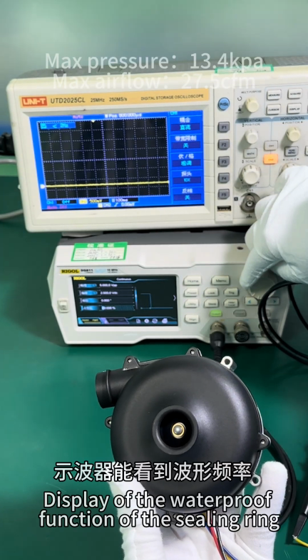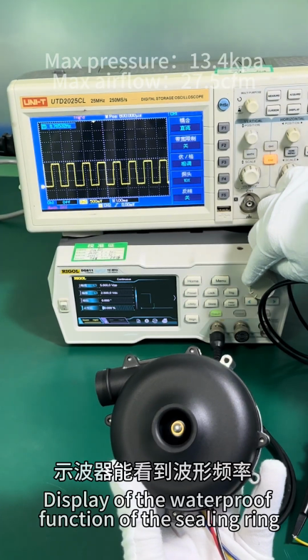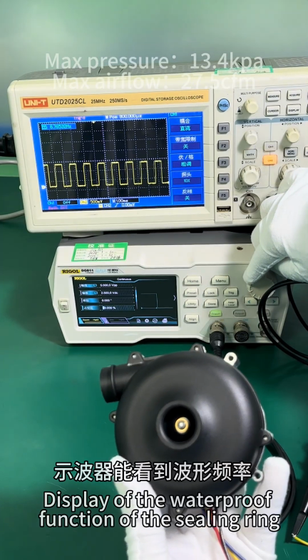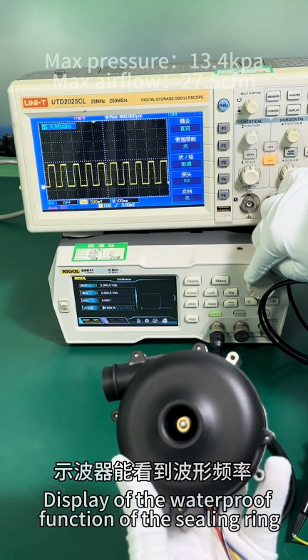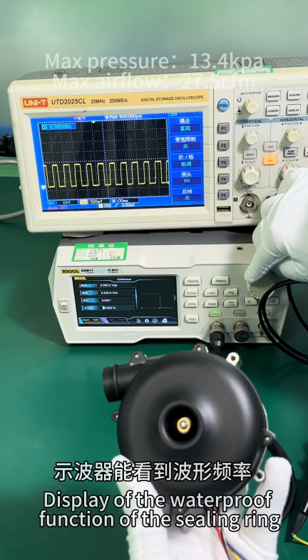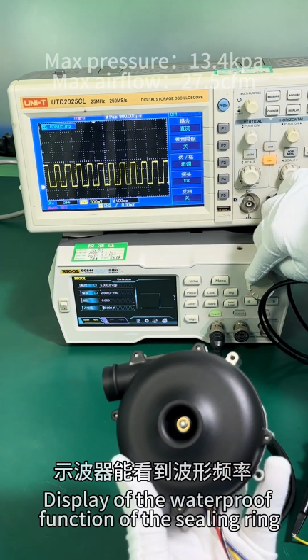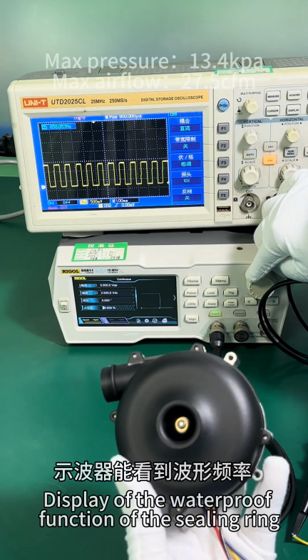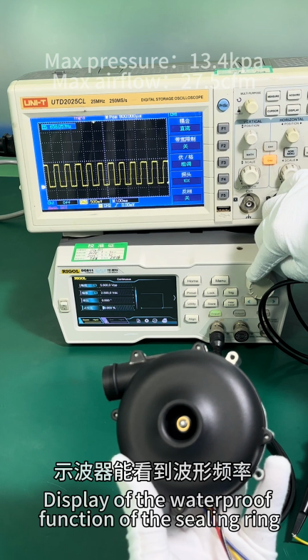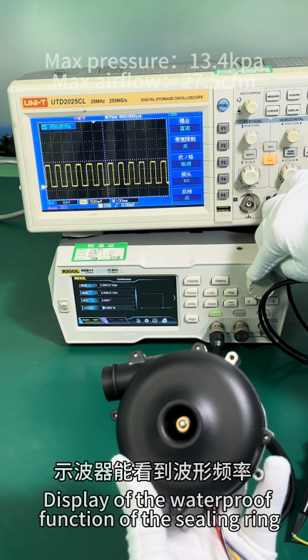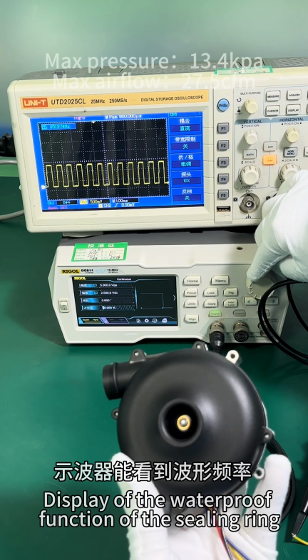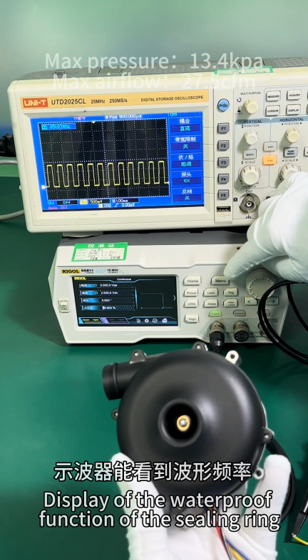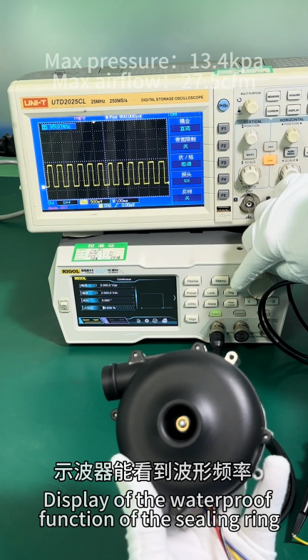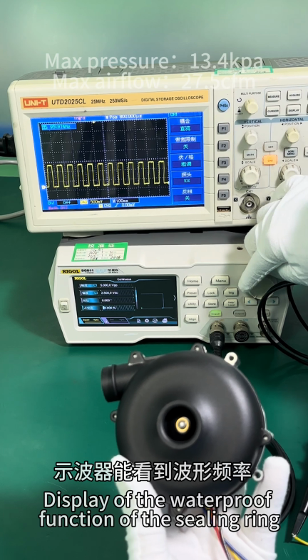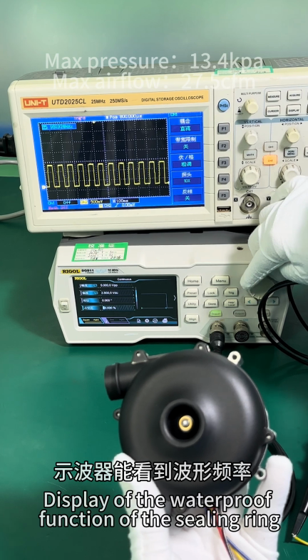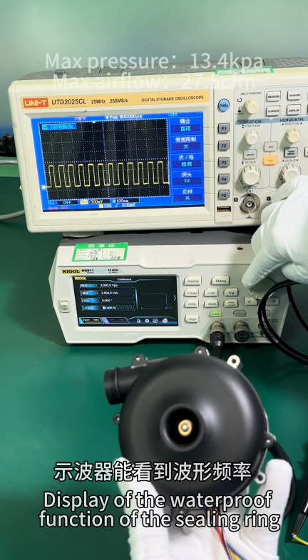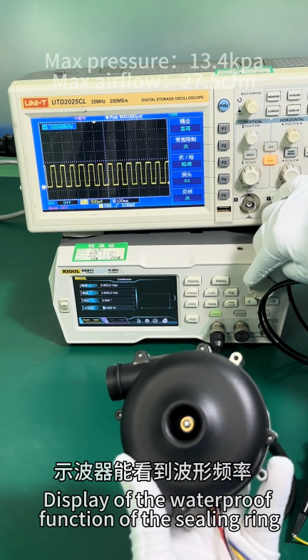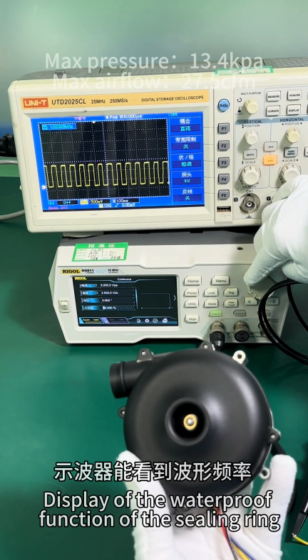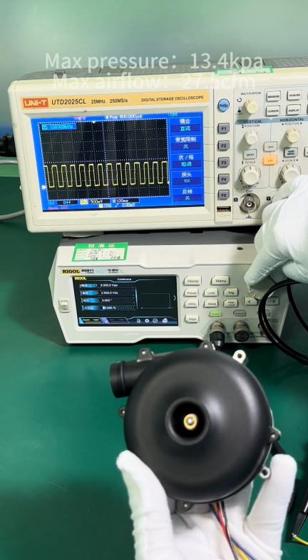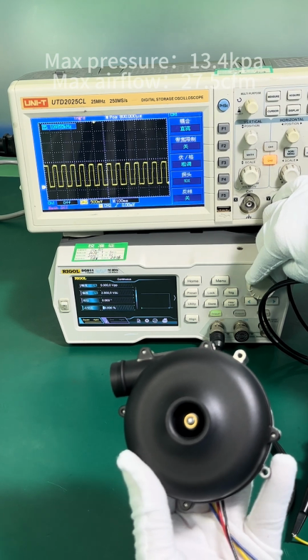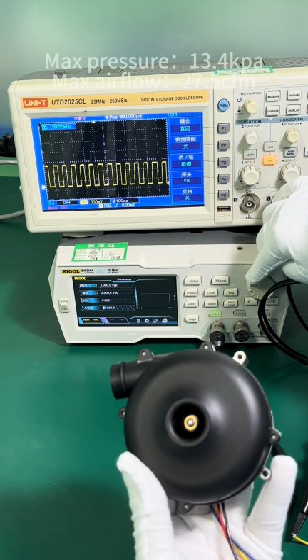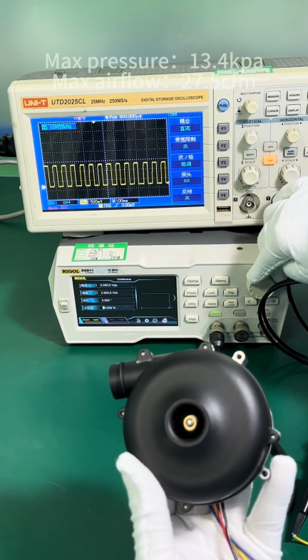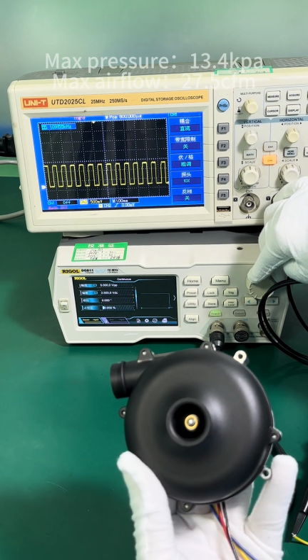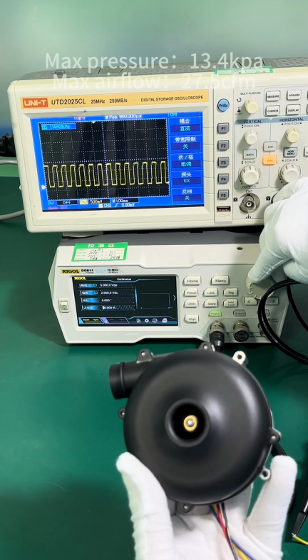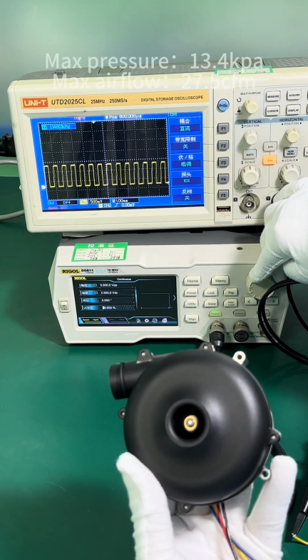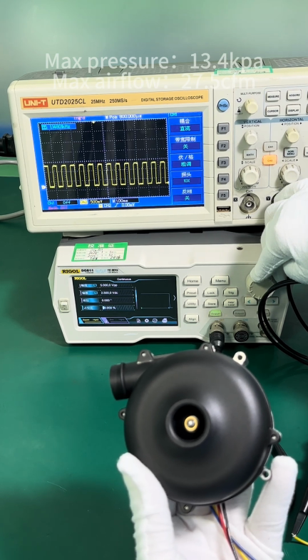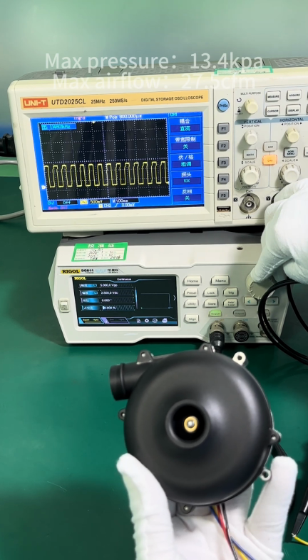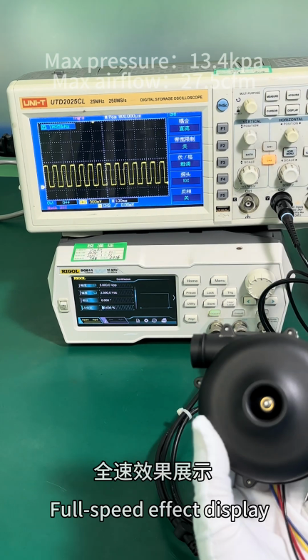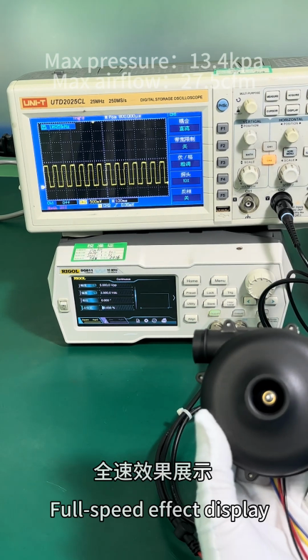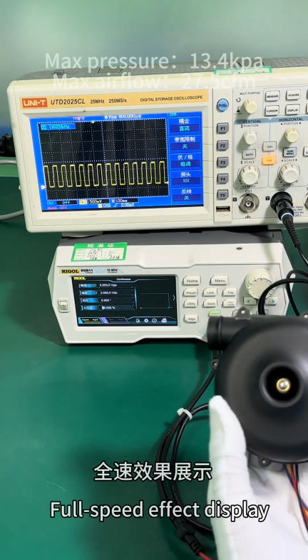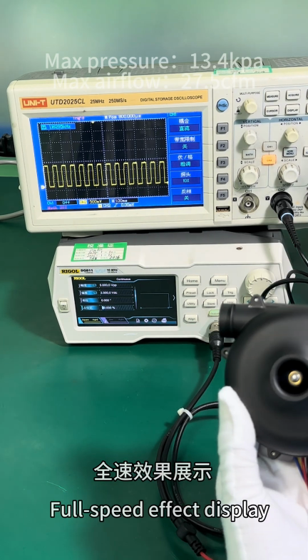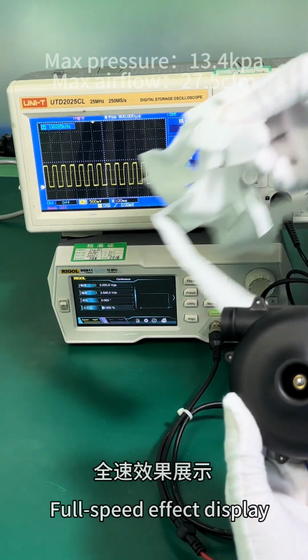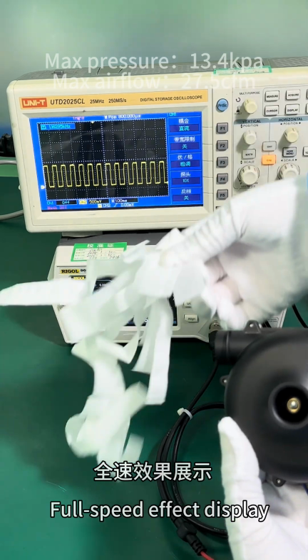Display of the waterproof function of the sealing ring. Full speed effects display.